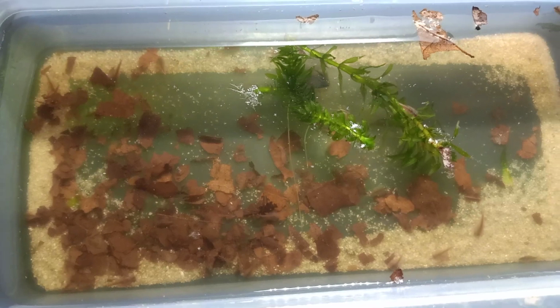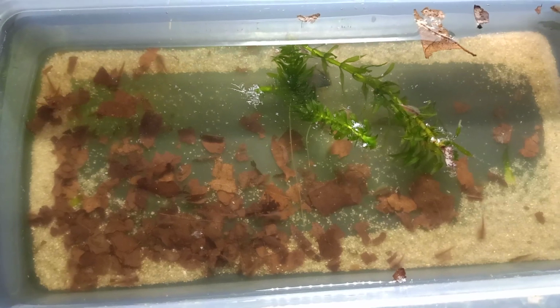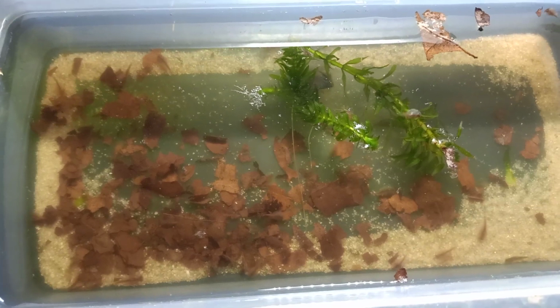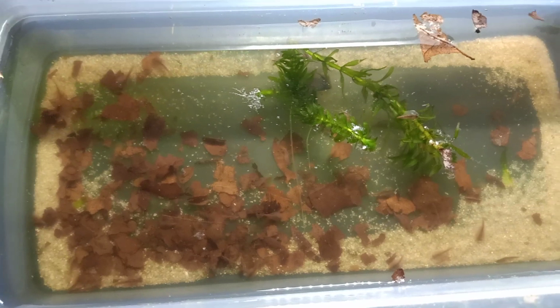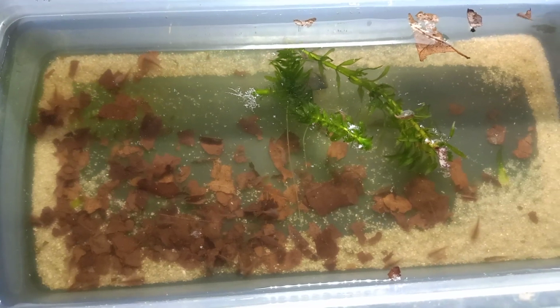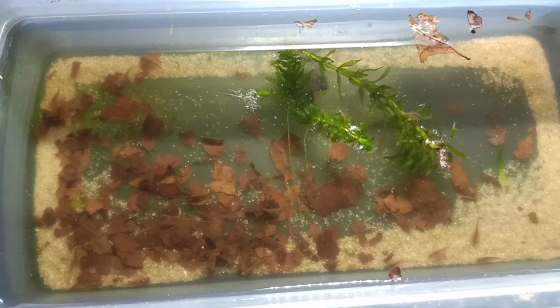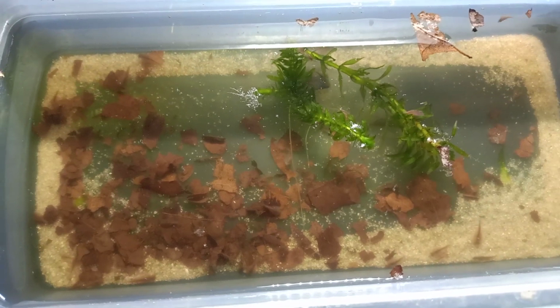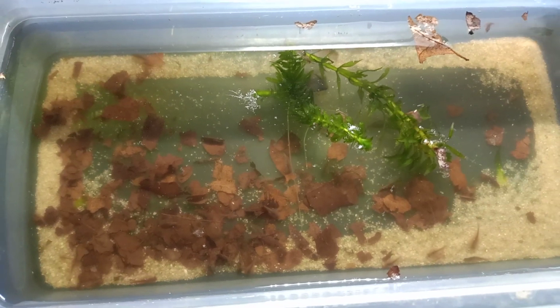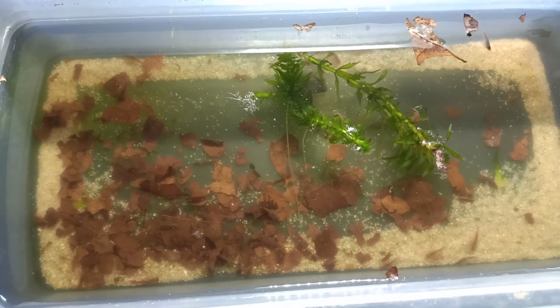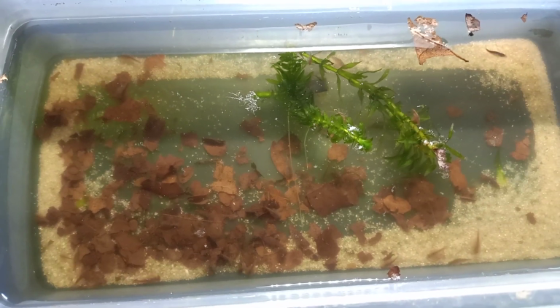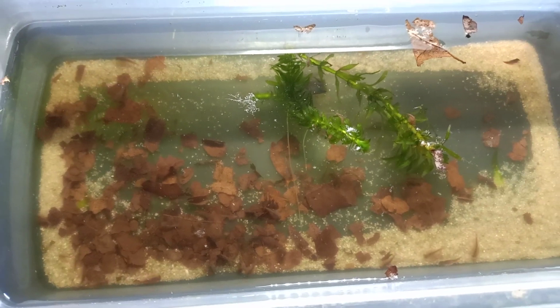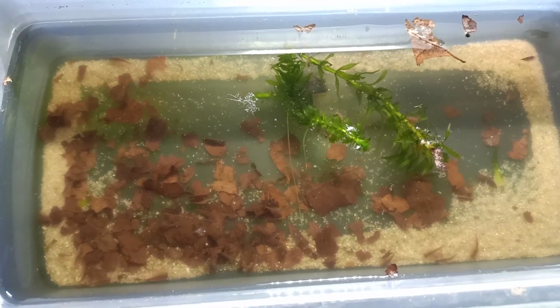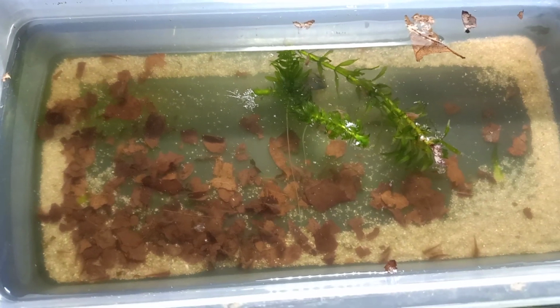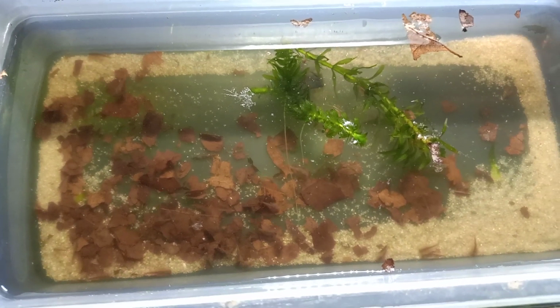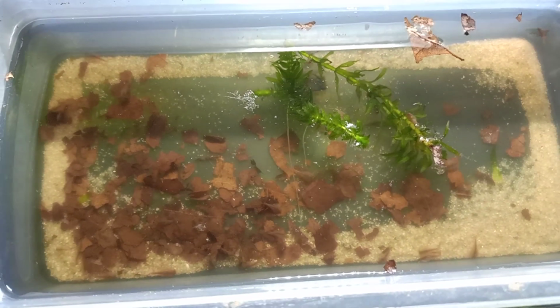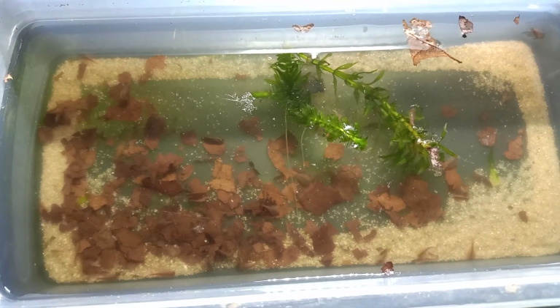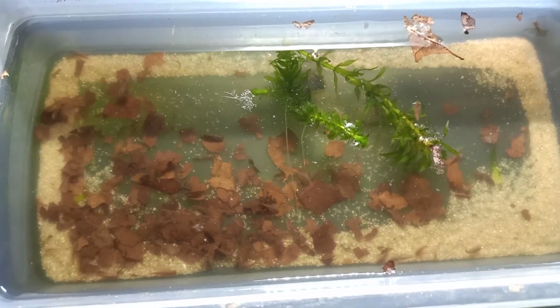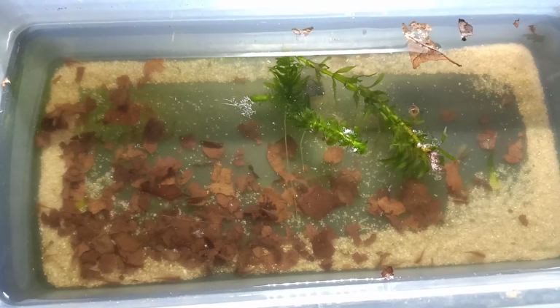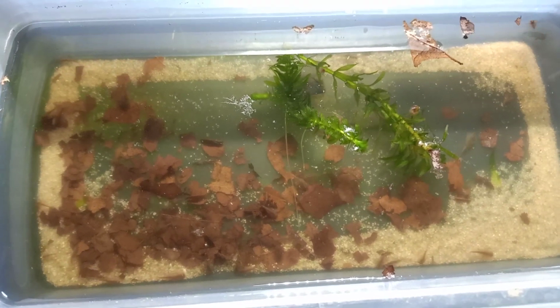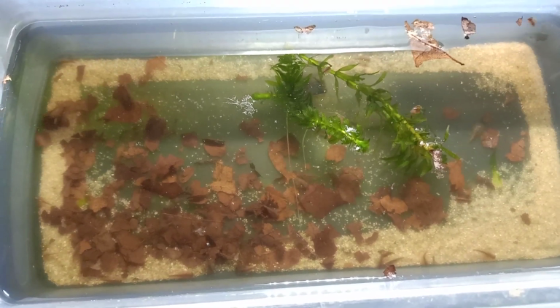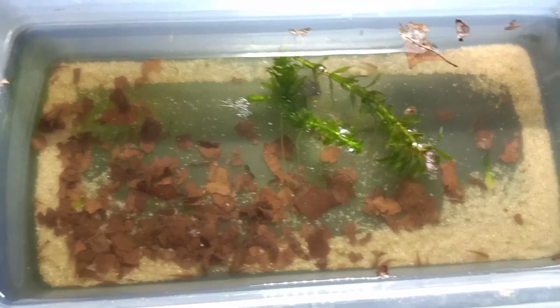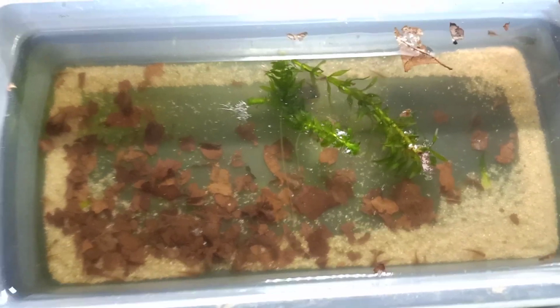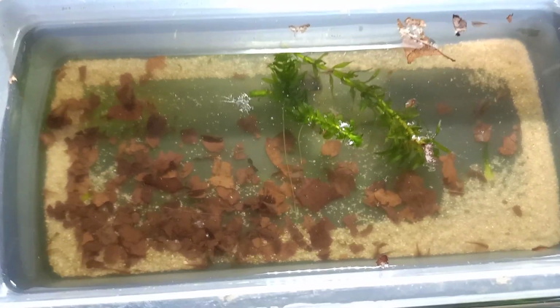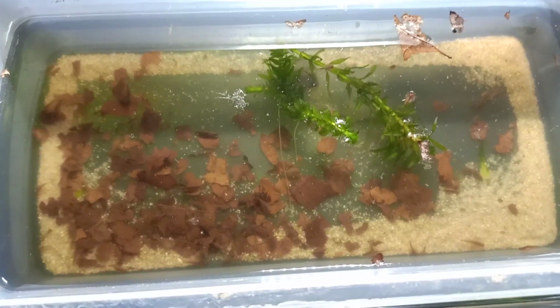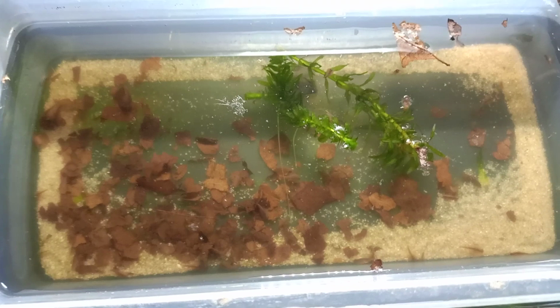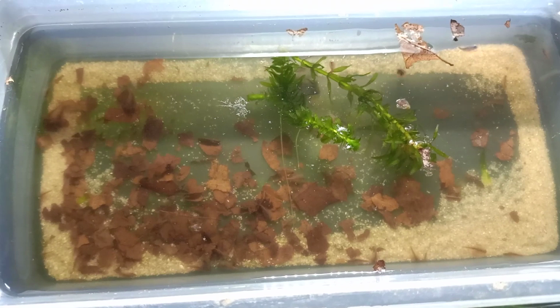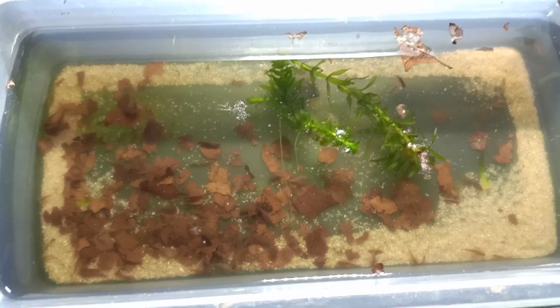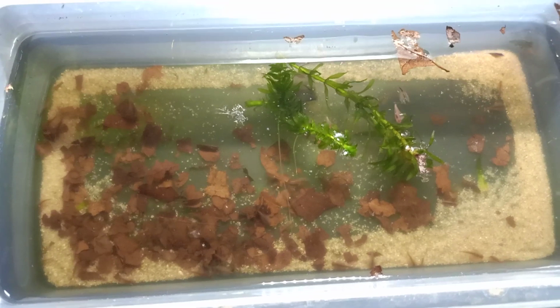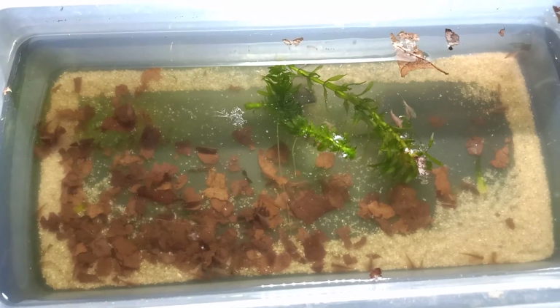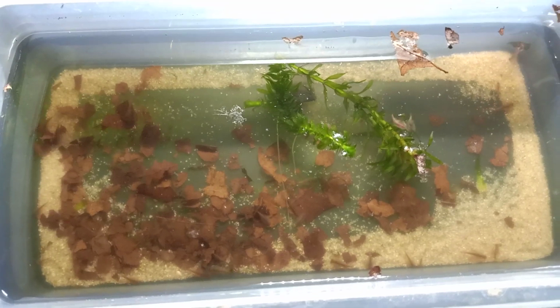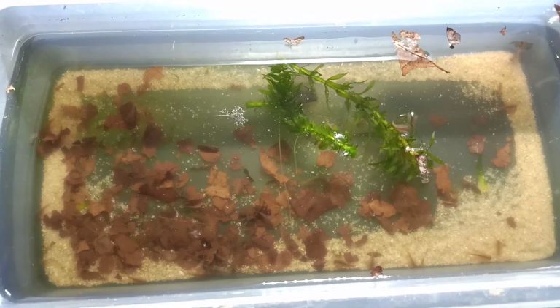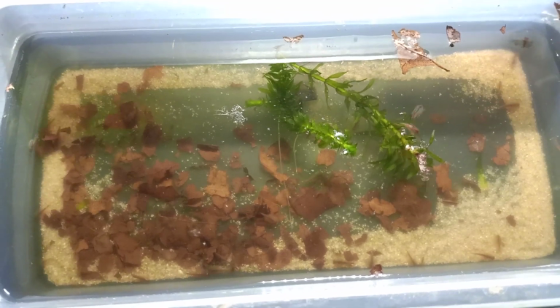Hey, what's up you guys? It's Bjorn from Triassic Power Traps again. Today we are going to take a look at the traps.